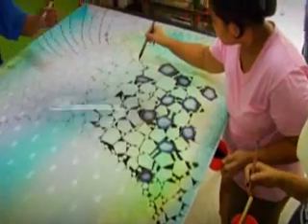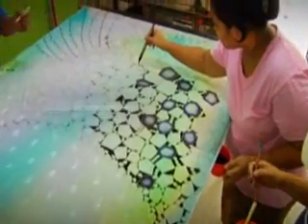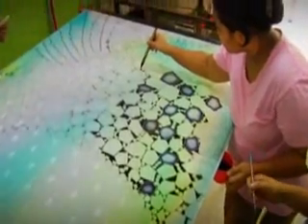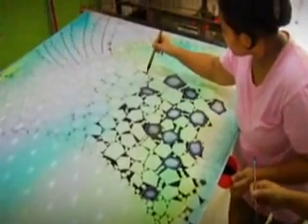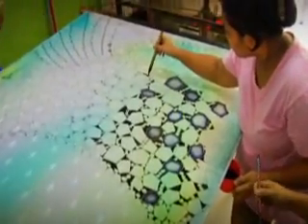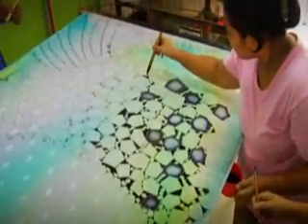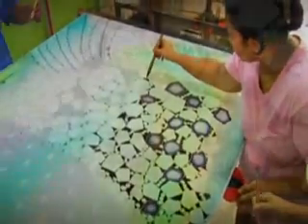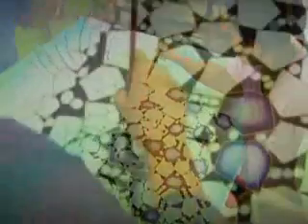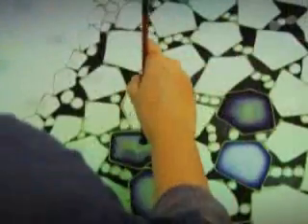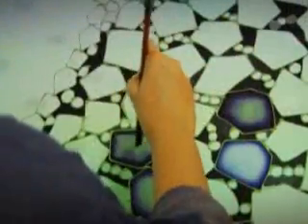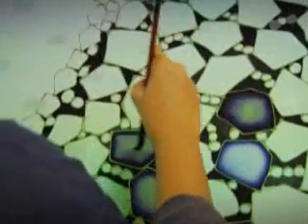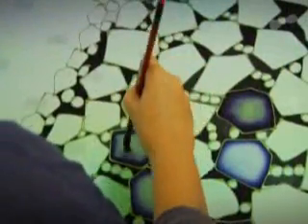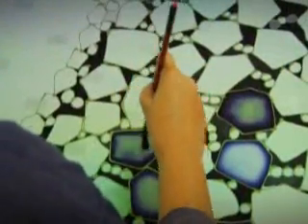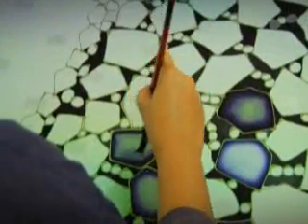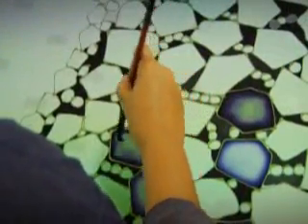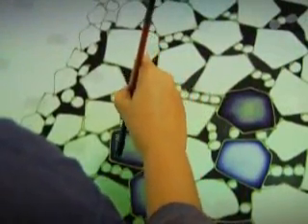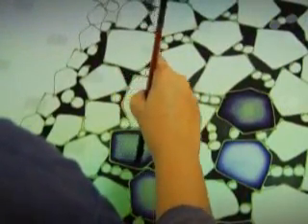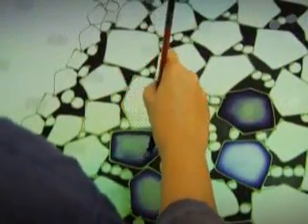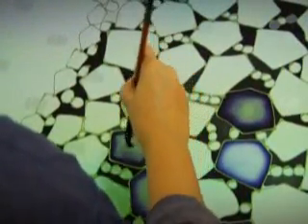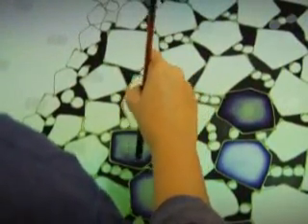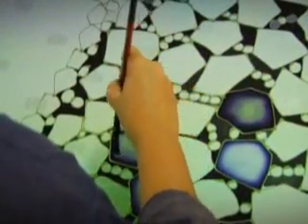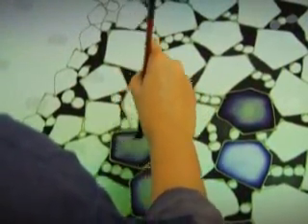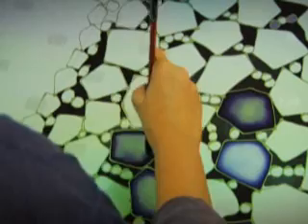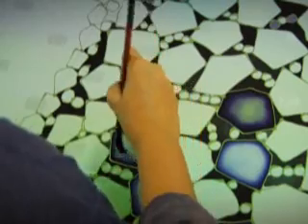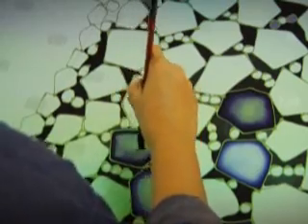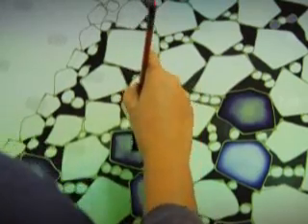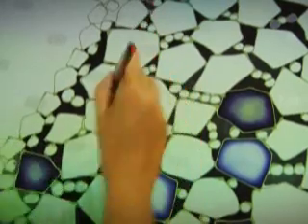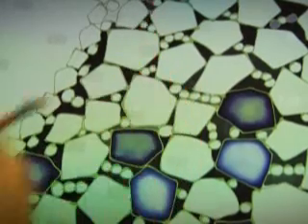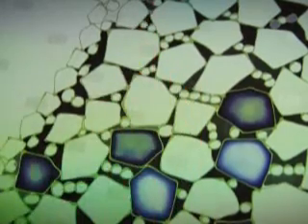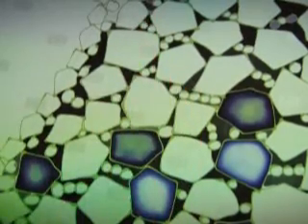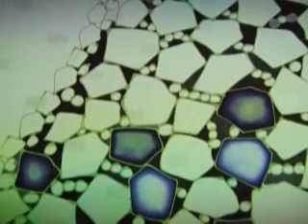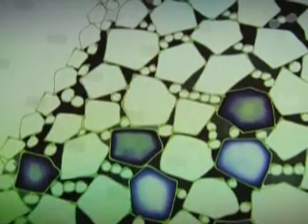Once the patterns are completed, the fabric is ready for the coloured dye, which is filled into the designs using a brush.